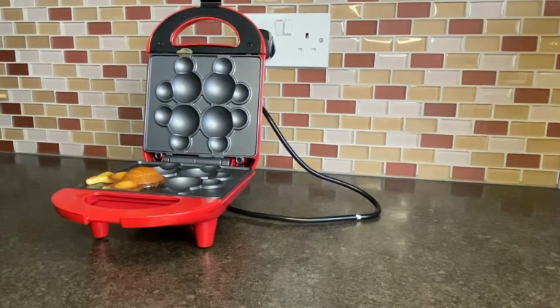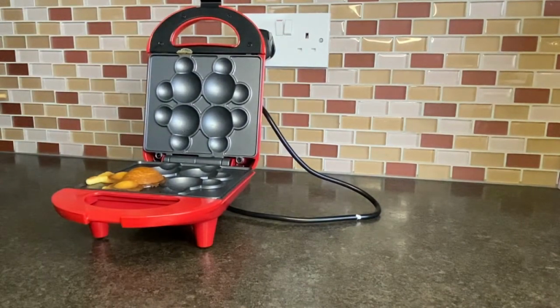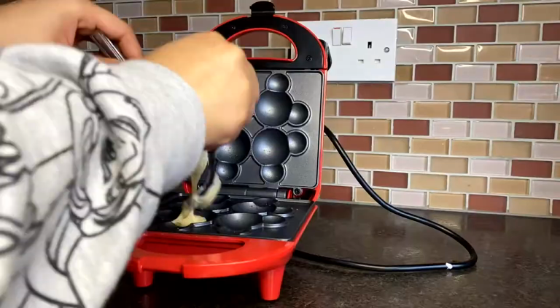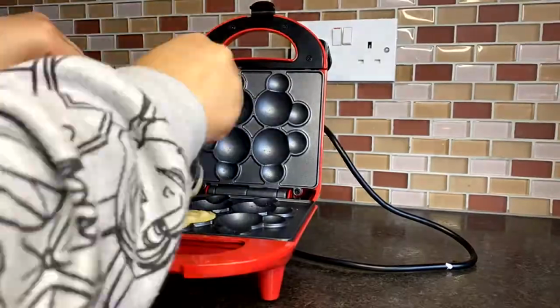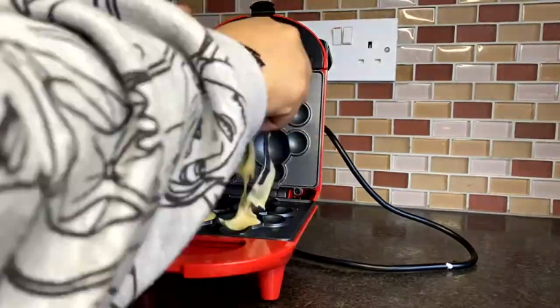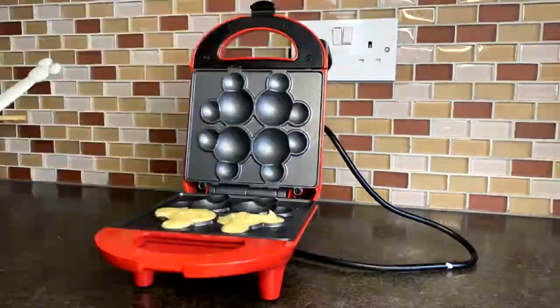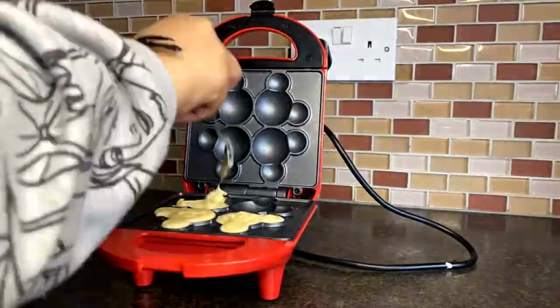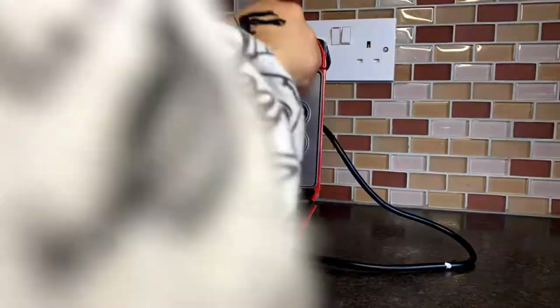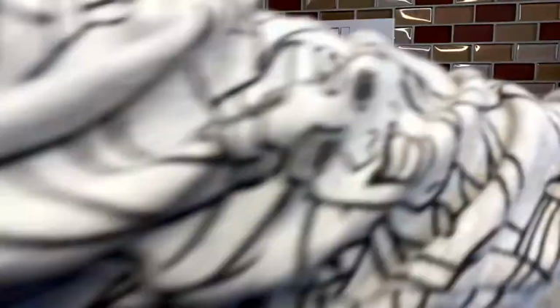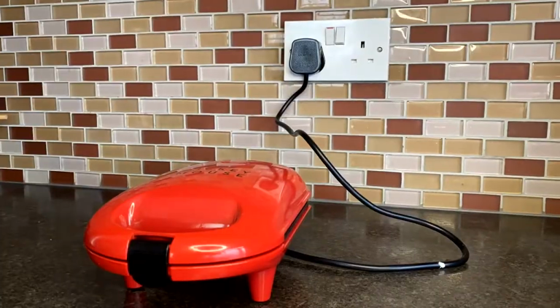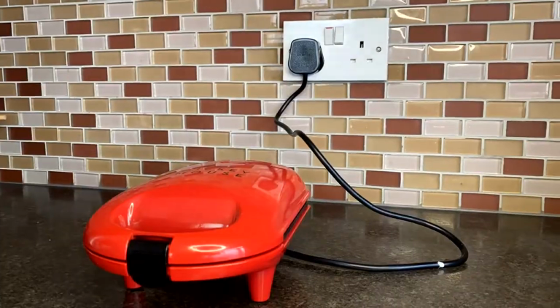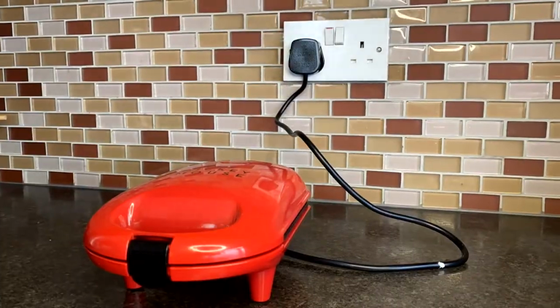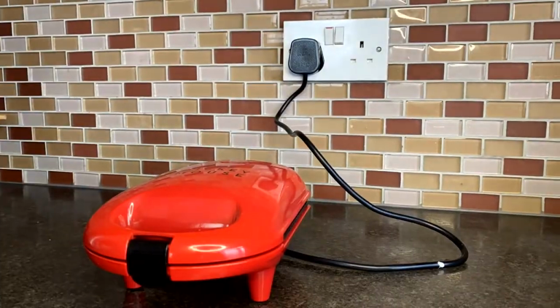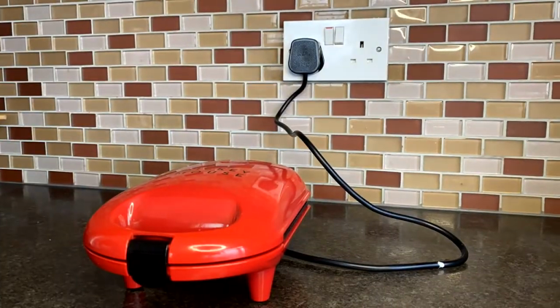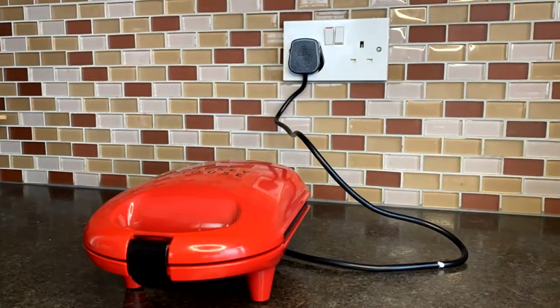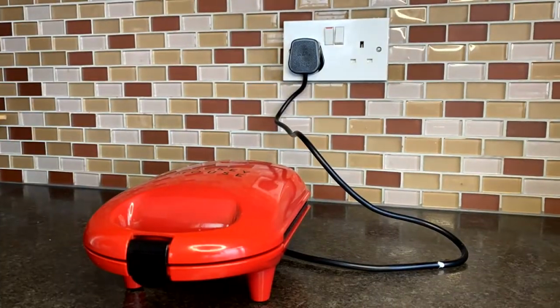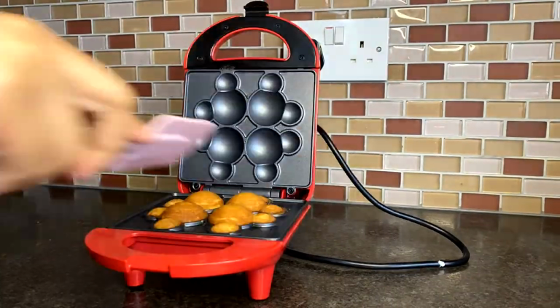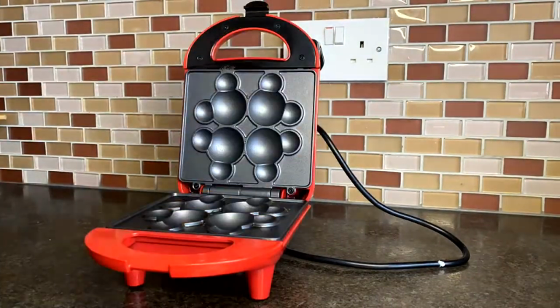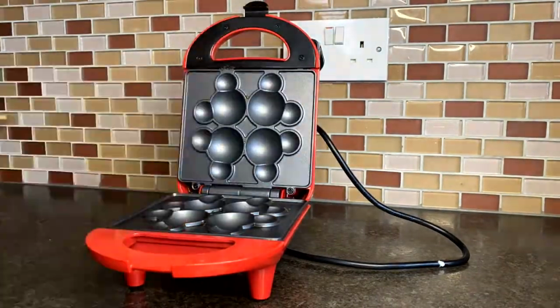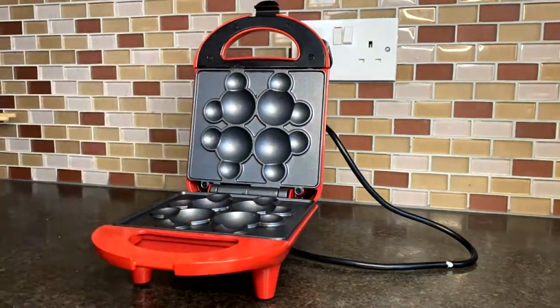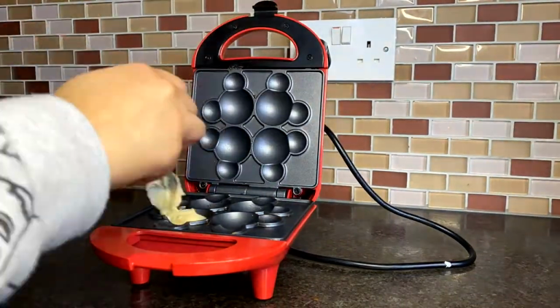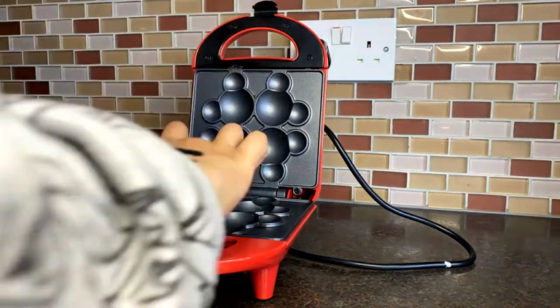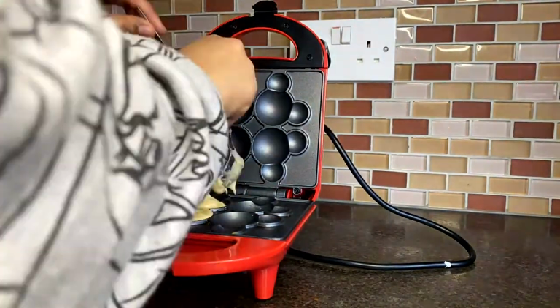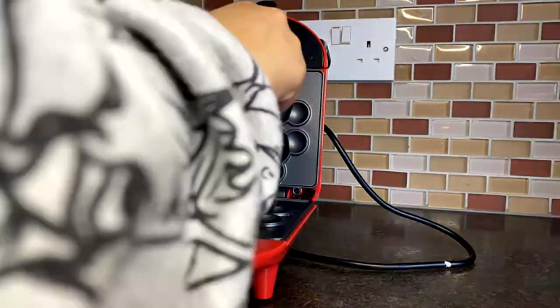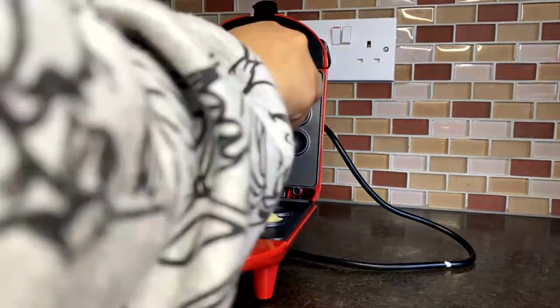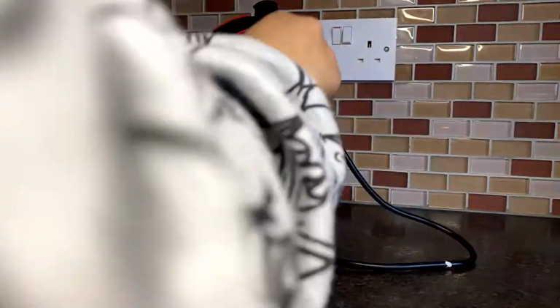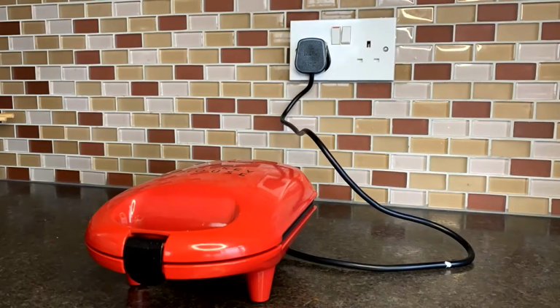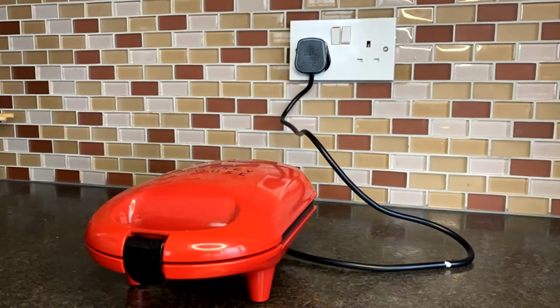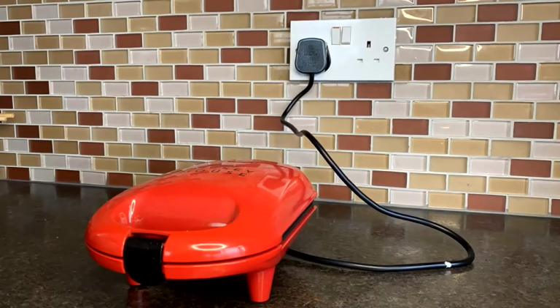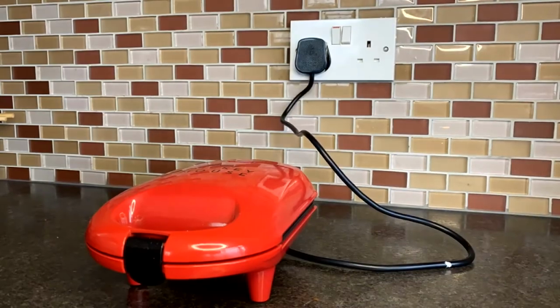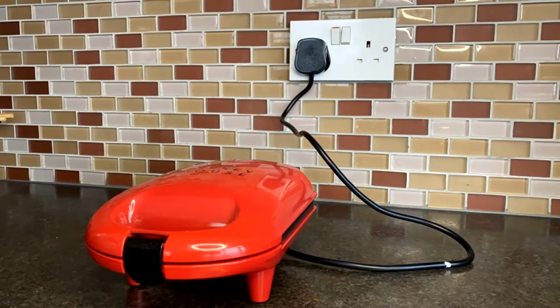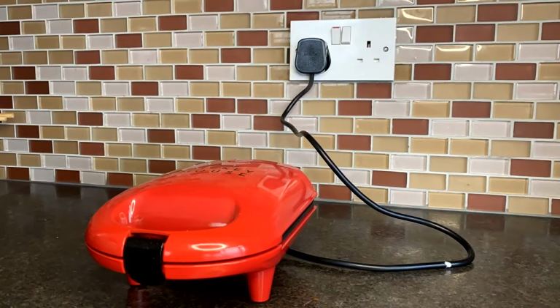All together with the batter that we made at the beginning, we were able to make around 35 cake pops.